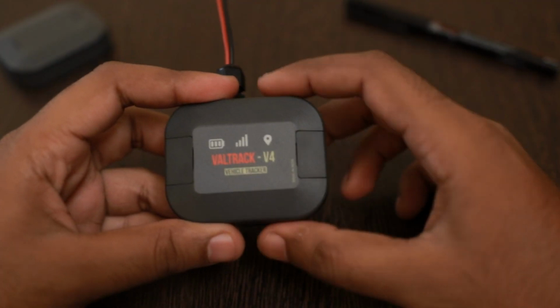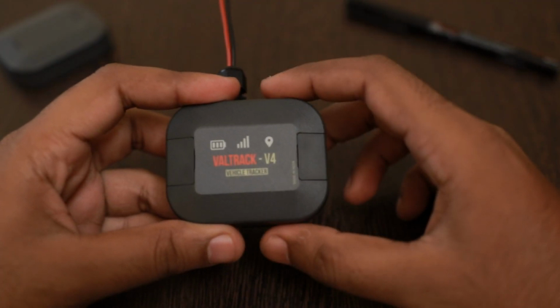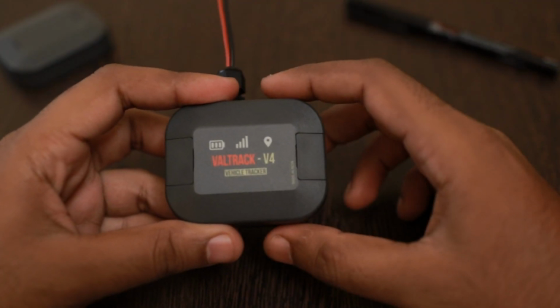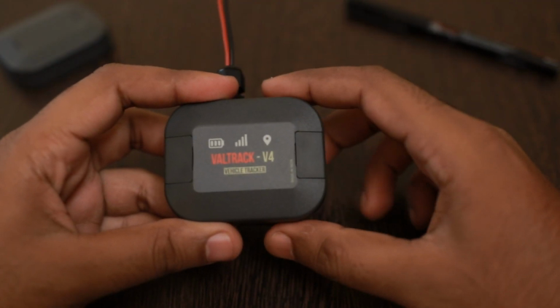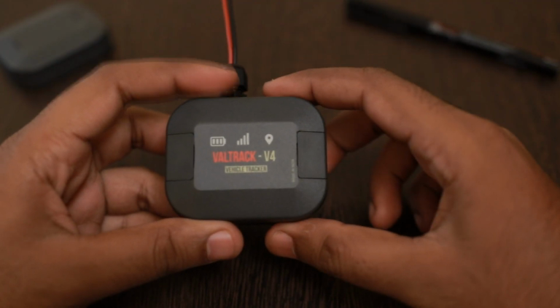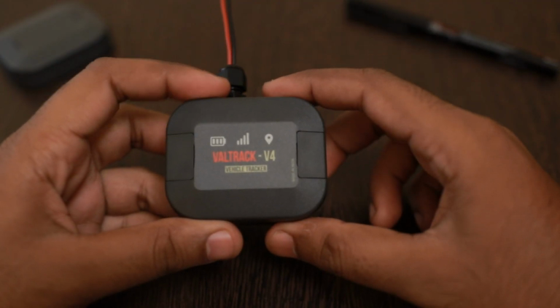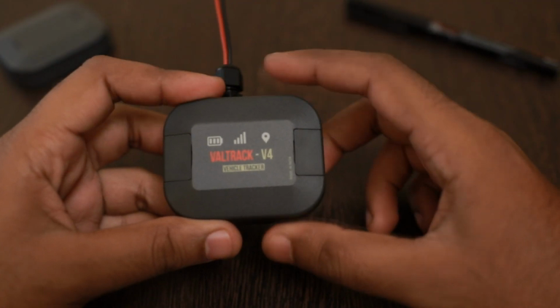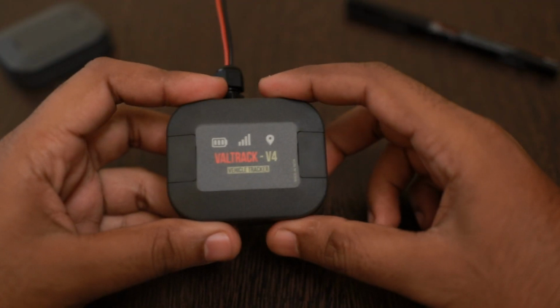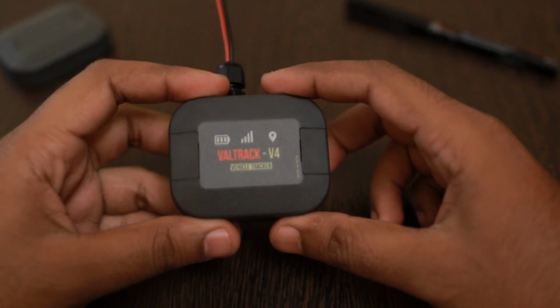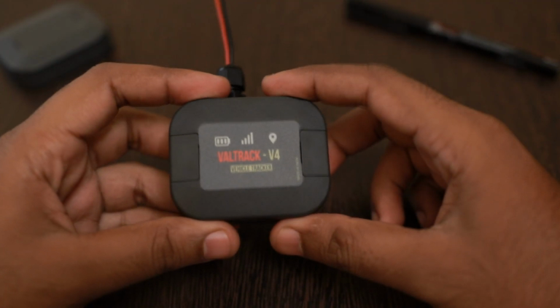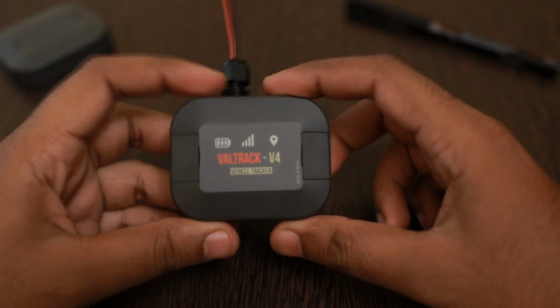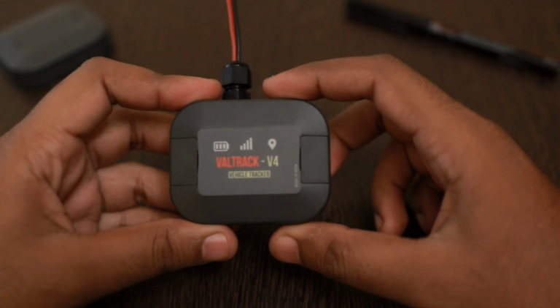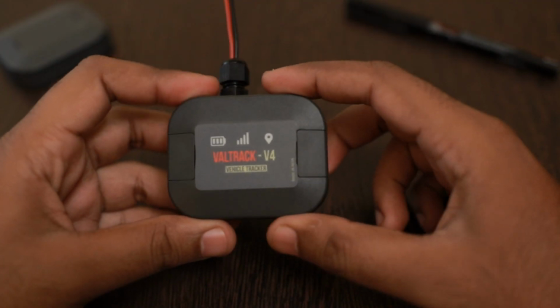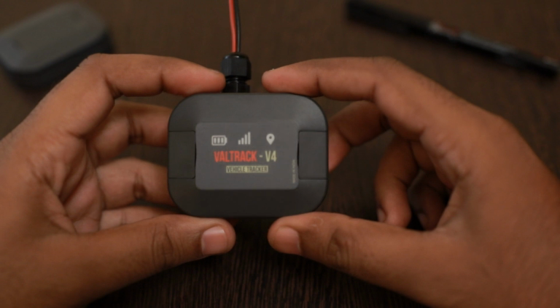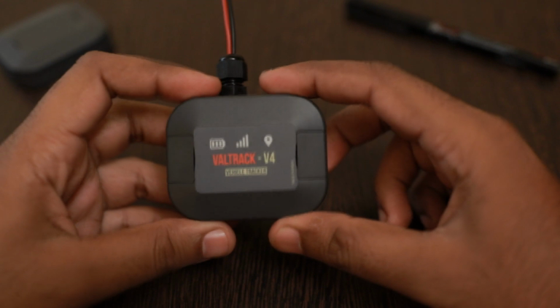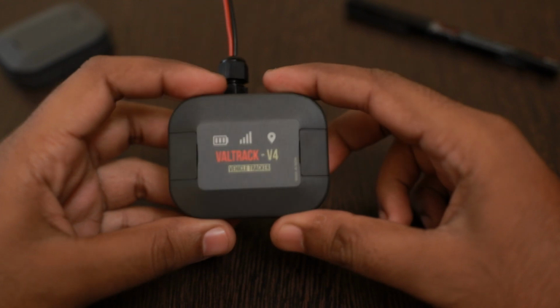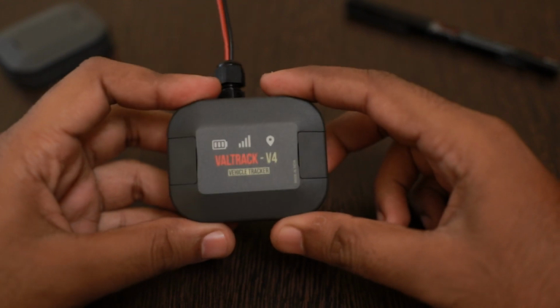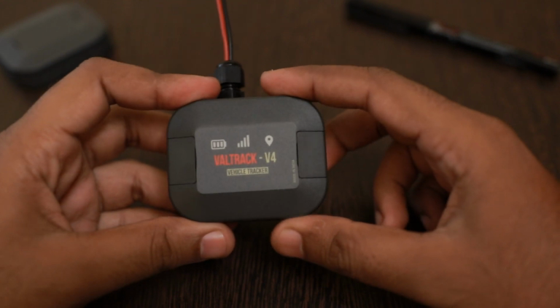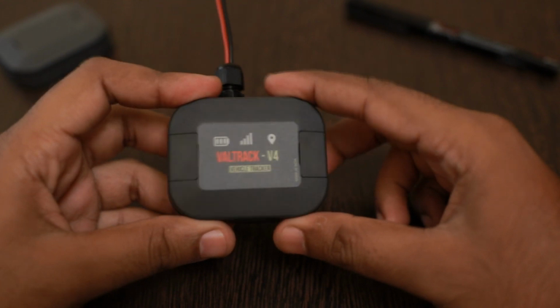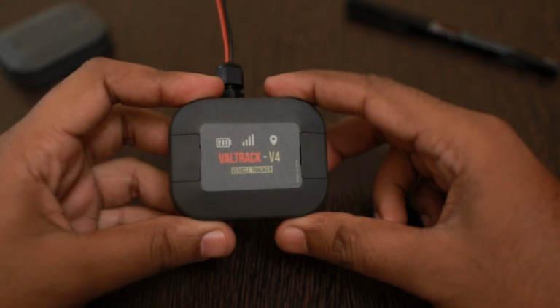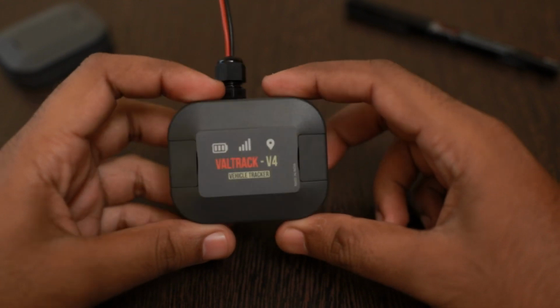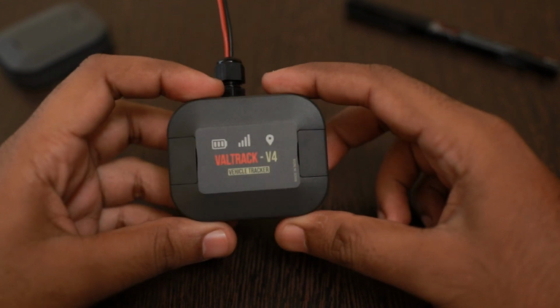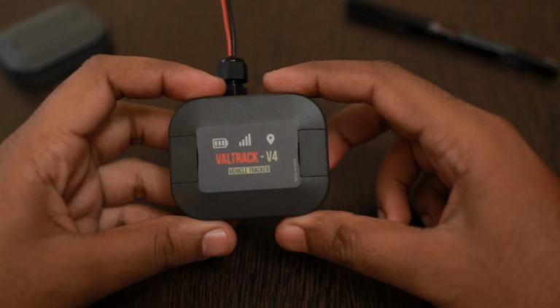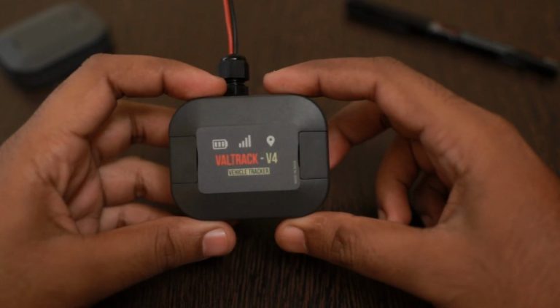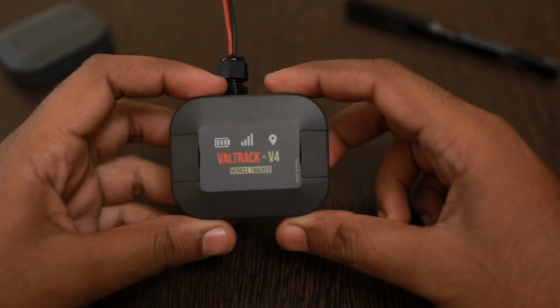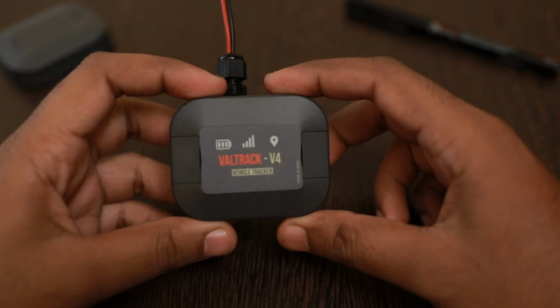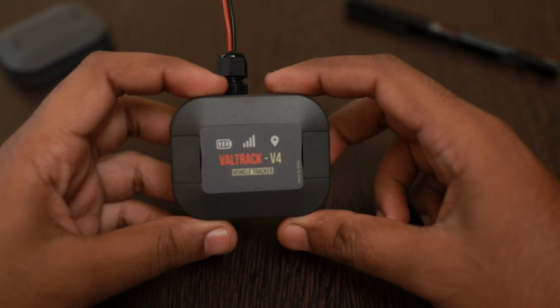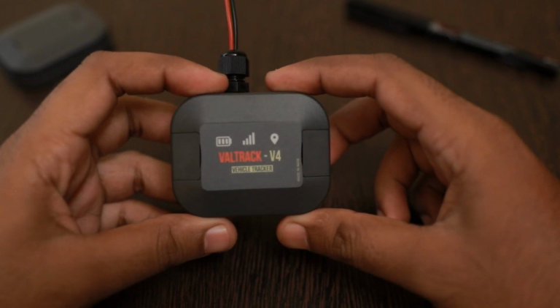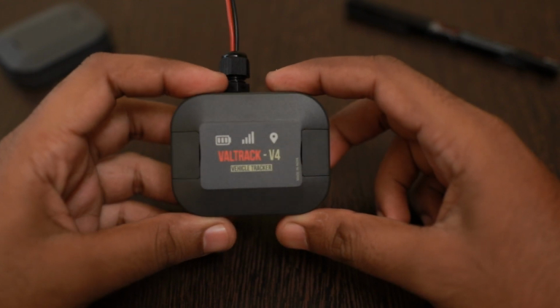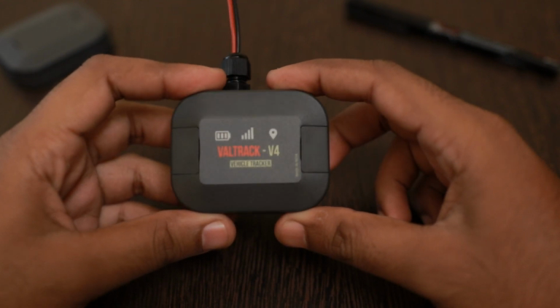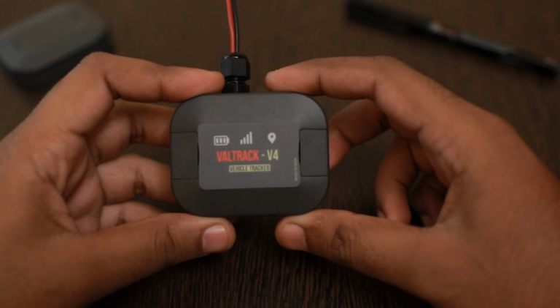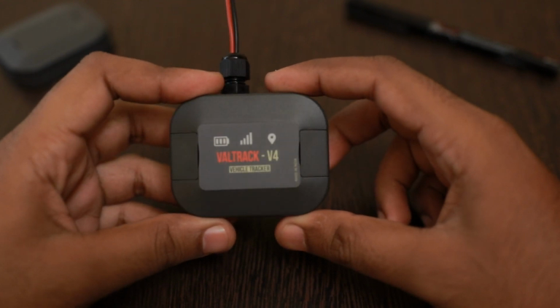Hello friends, in this video I am going to show you my new design. This is the Veltrack V4 Vehicle Tracker.